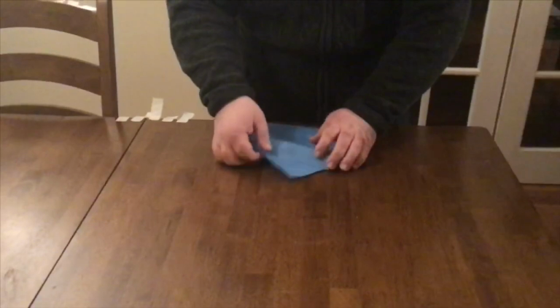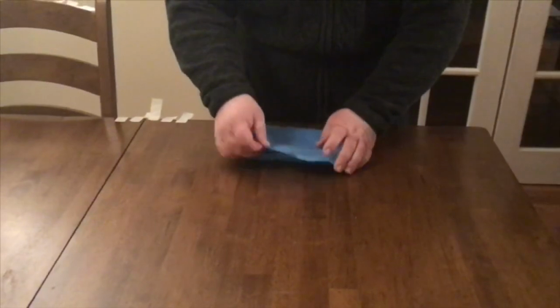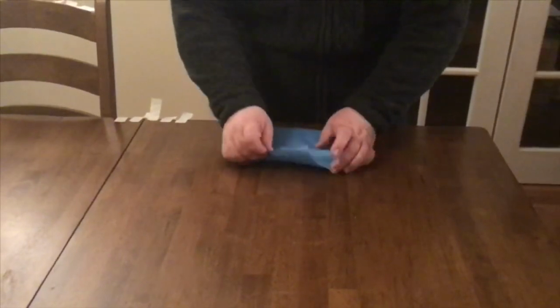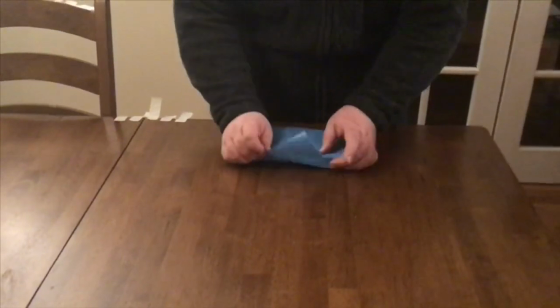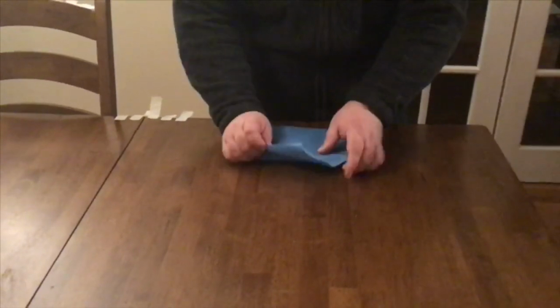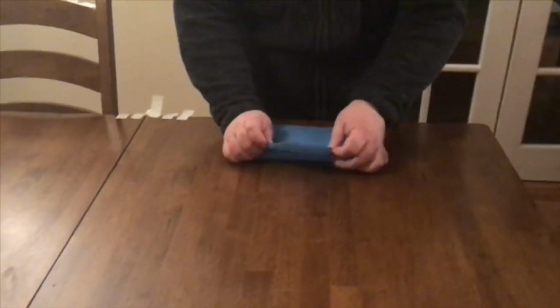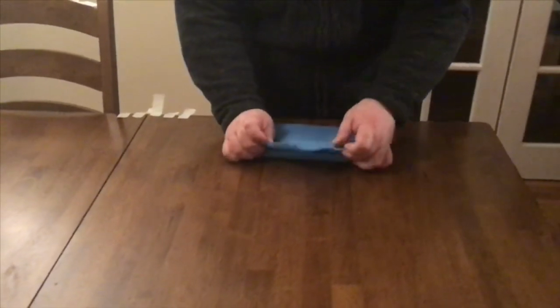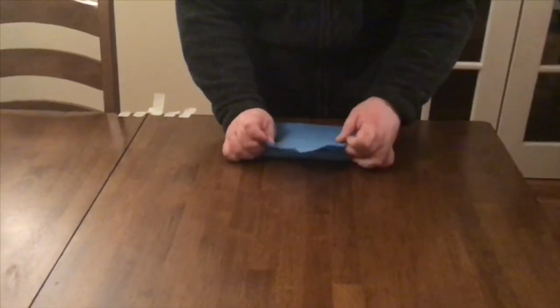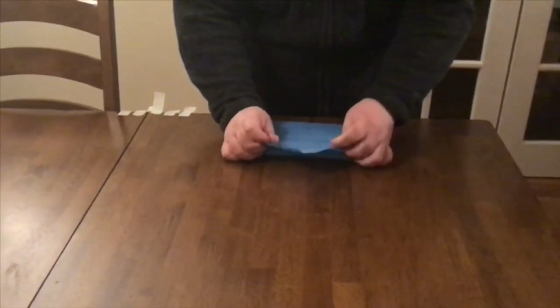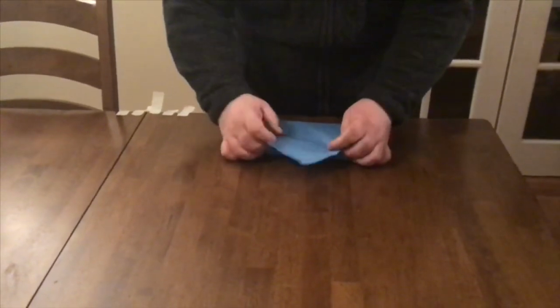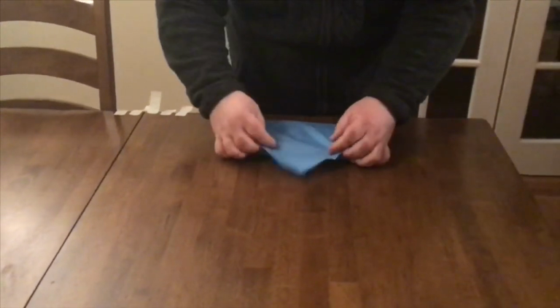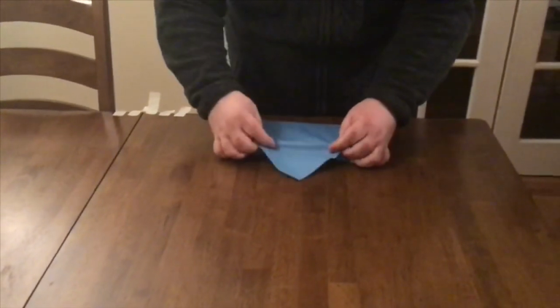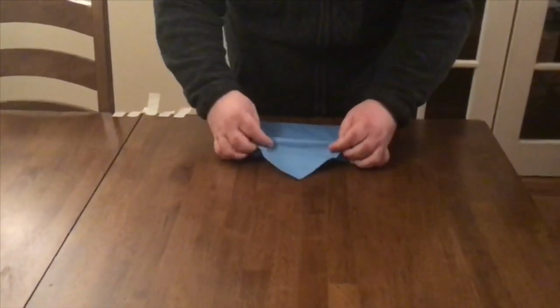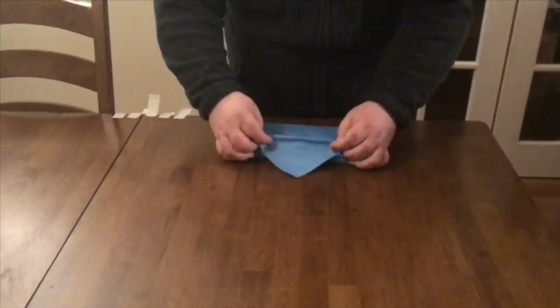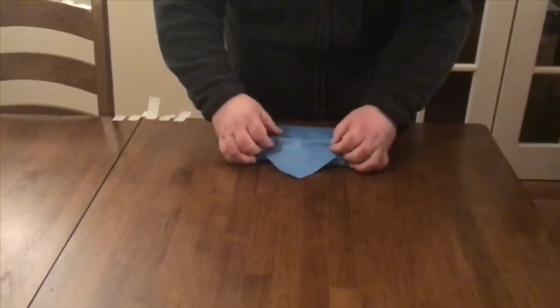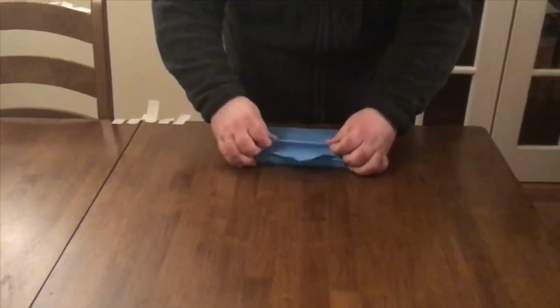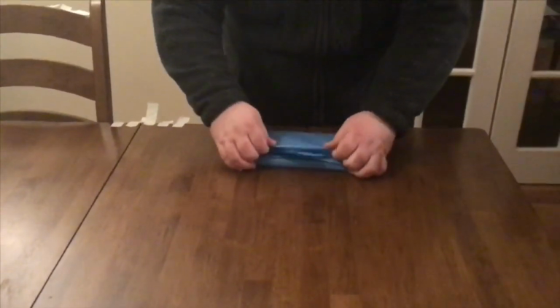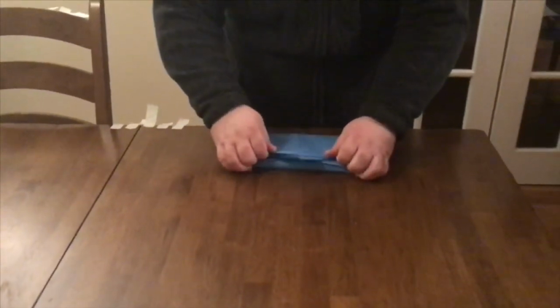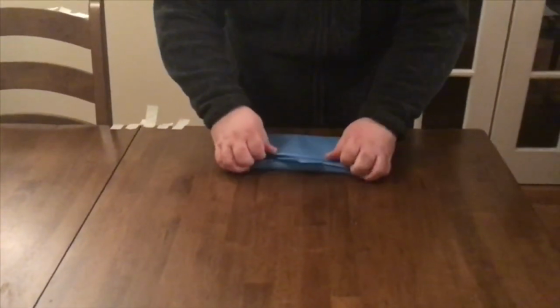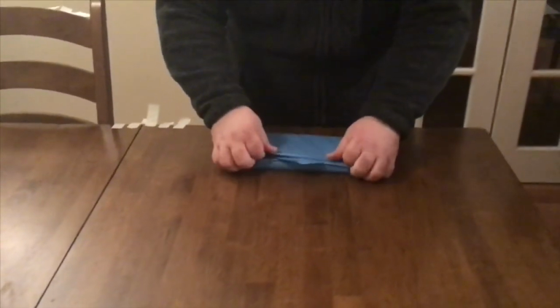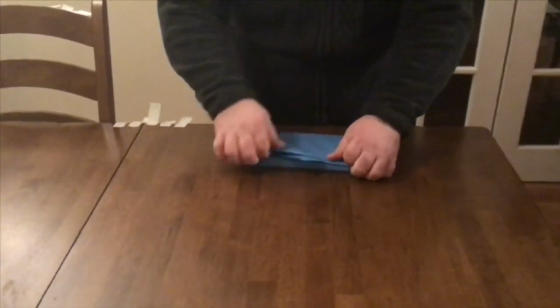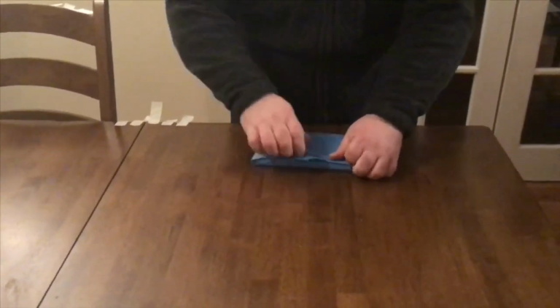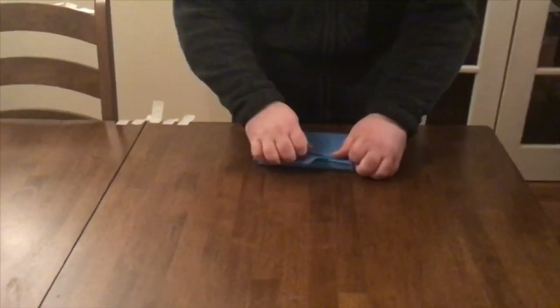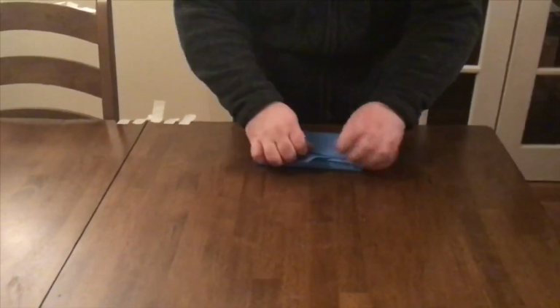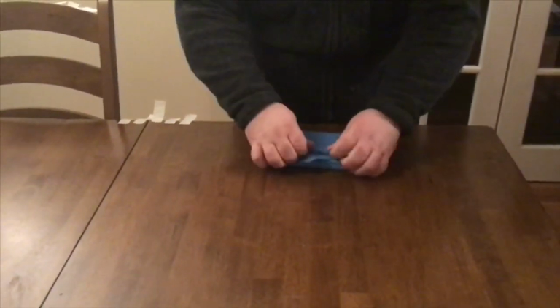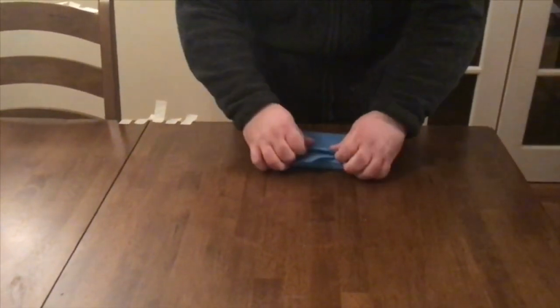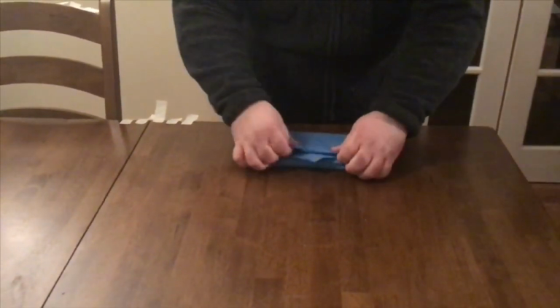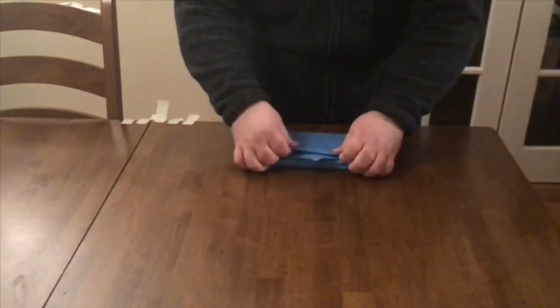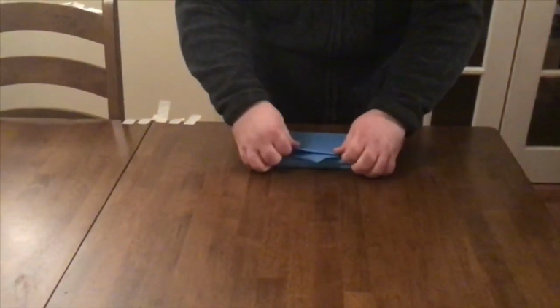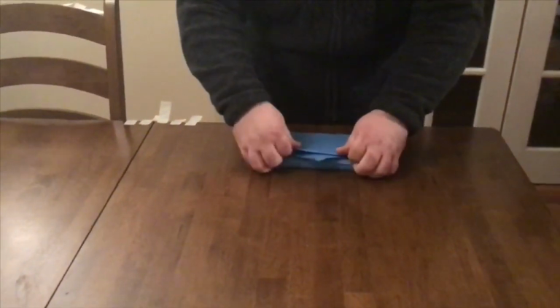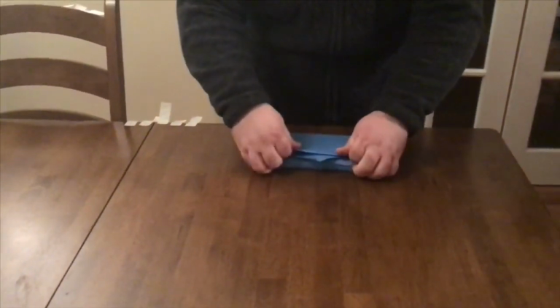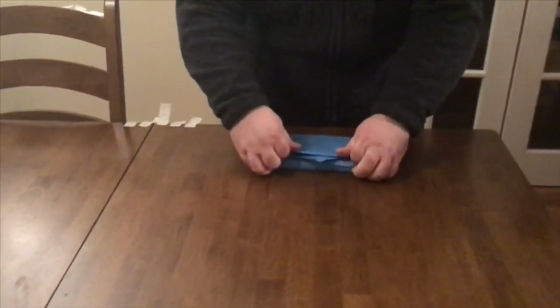At the end, make a flap that allows the pack to be opened easily. Secure with tape.